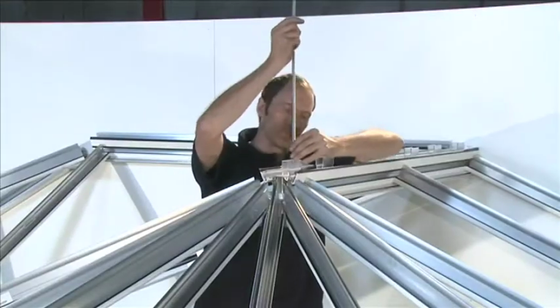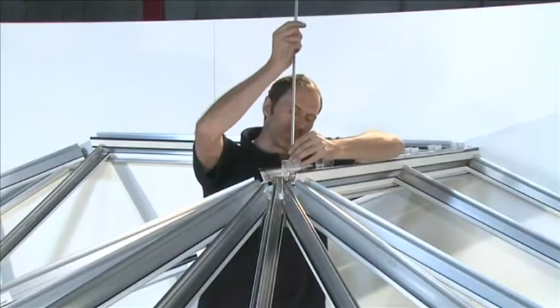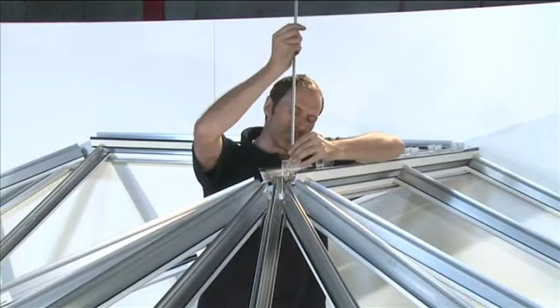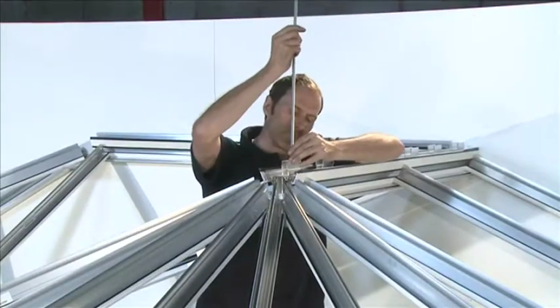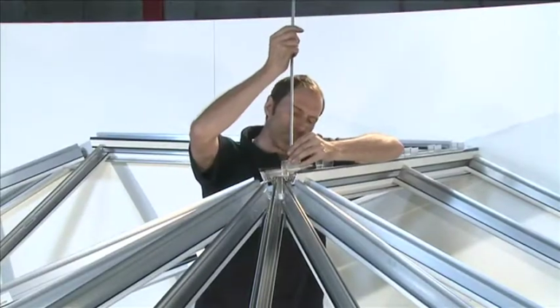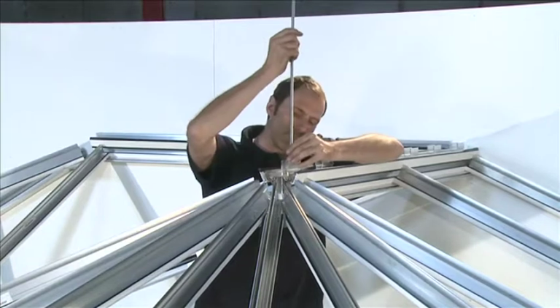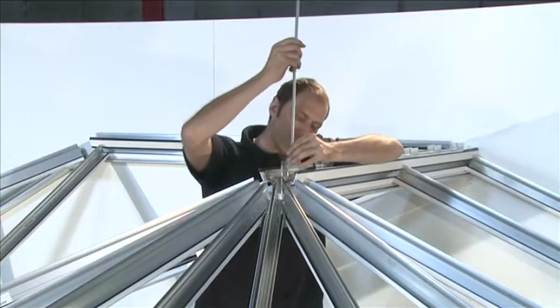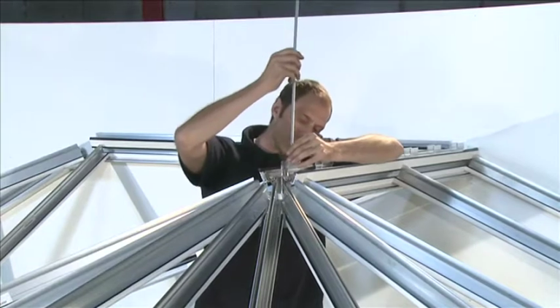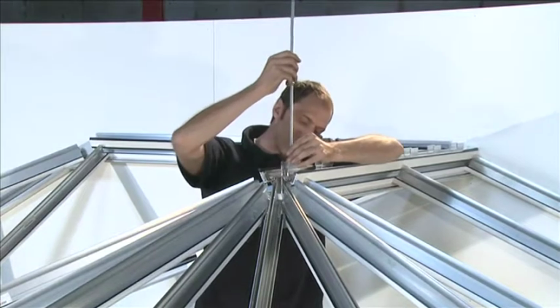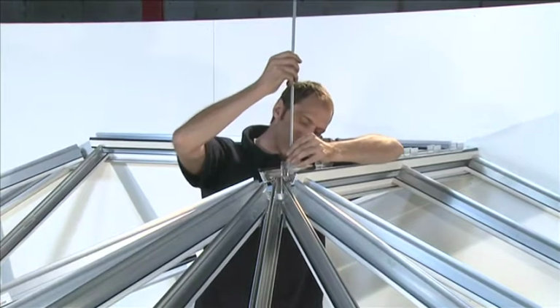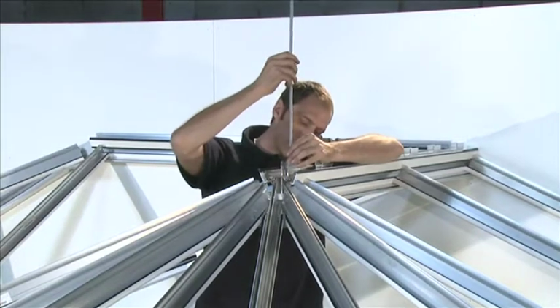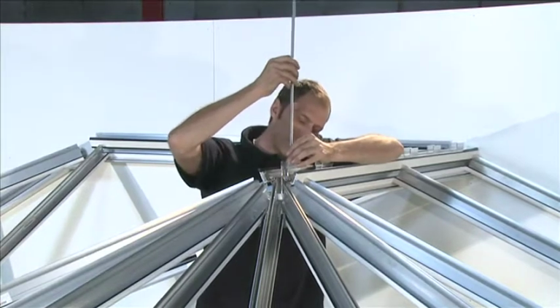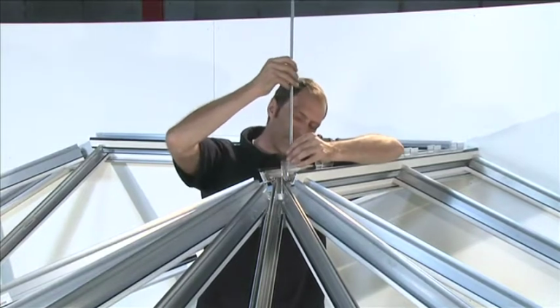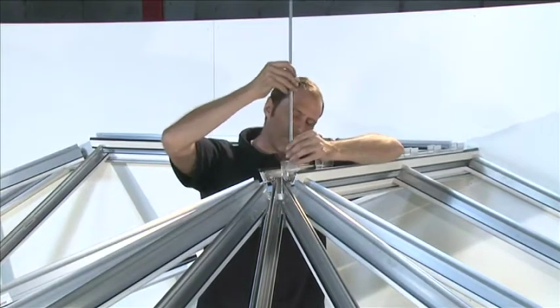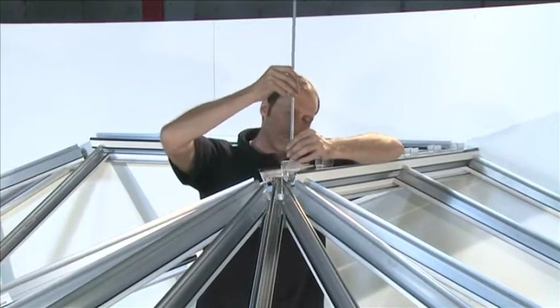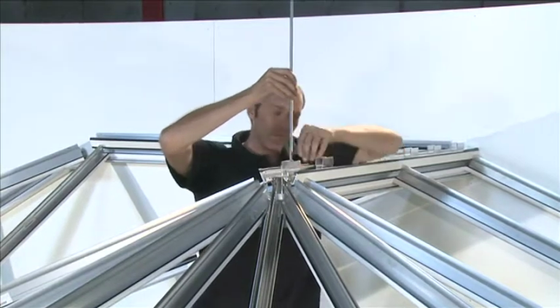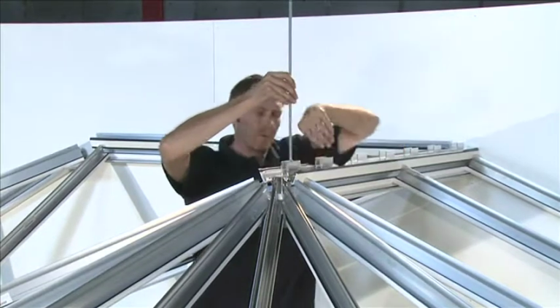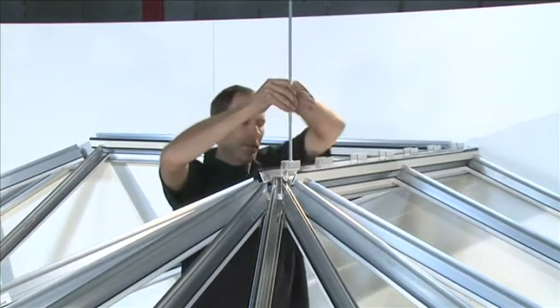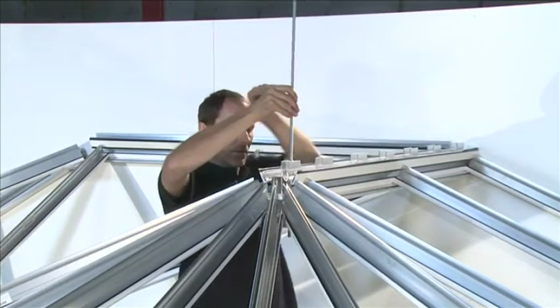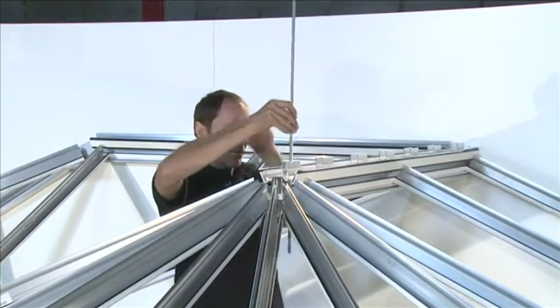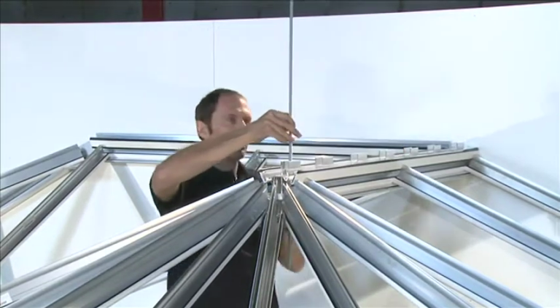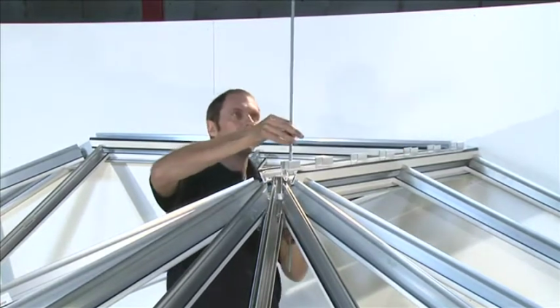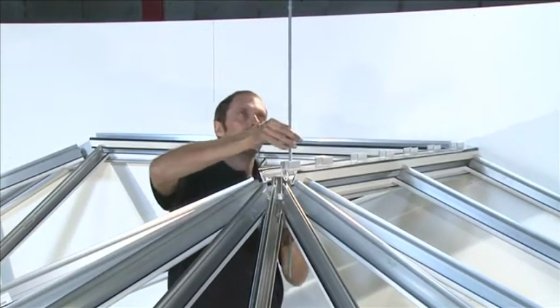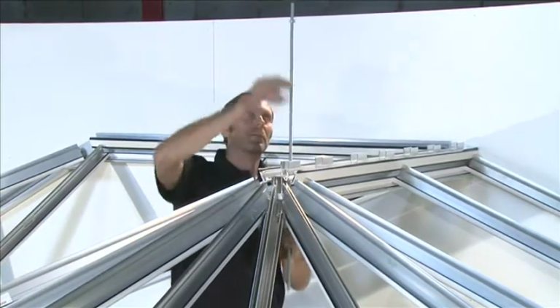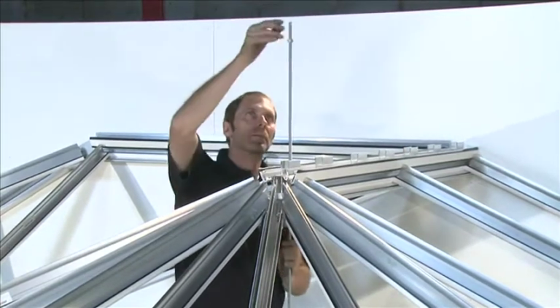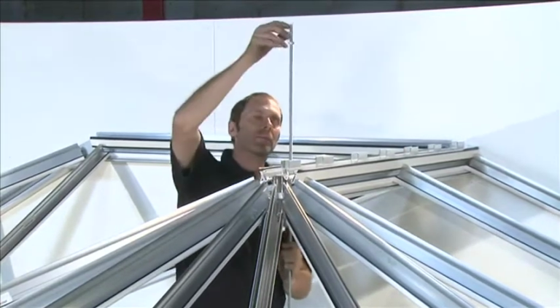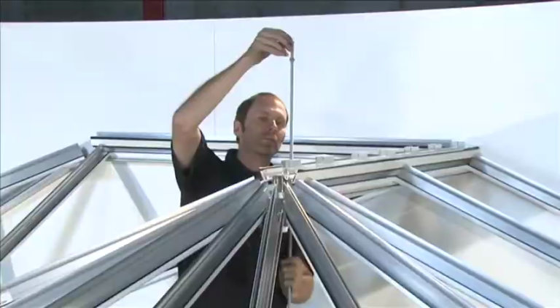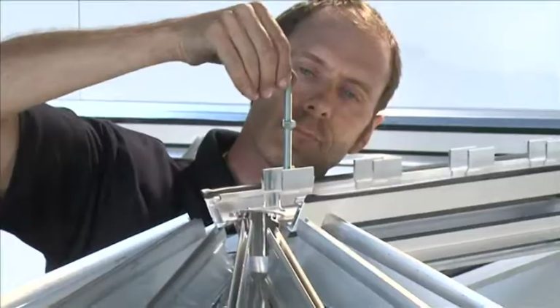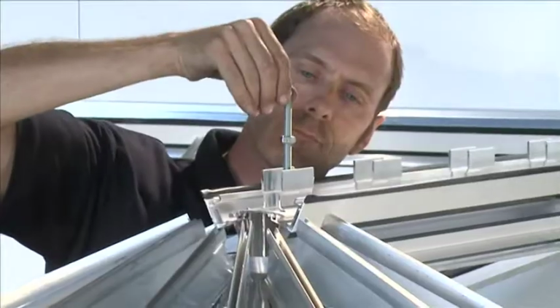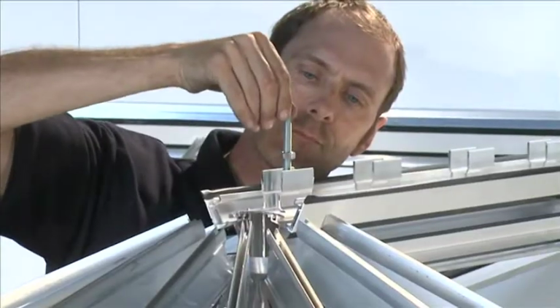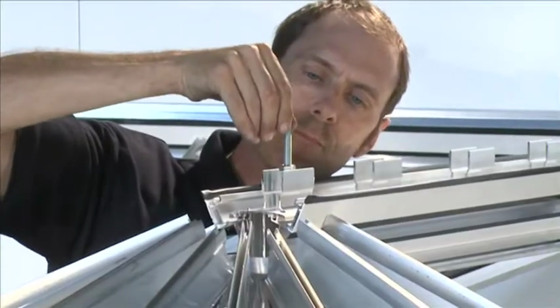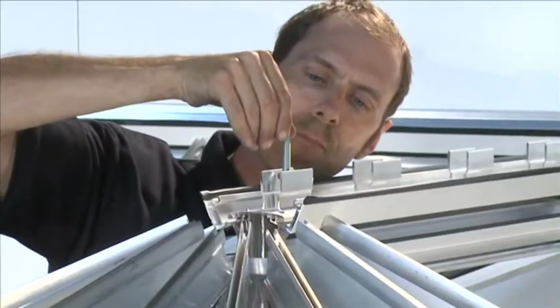First, screw an M10 fixing nut onto the threaded bar. Insert the threaded bar through the pre-drilled hole in the ridge centre.